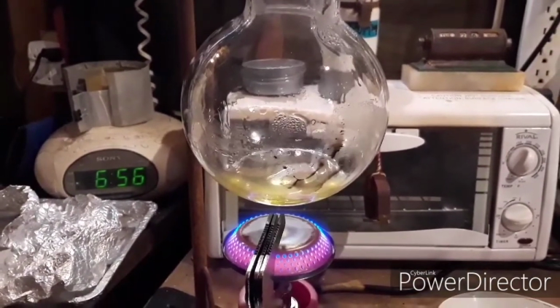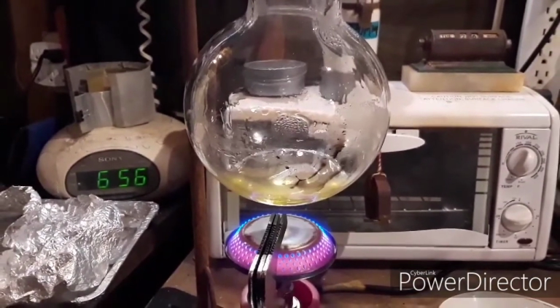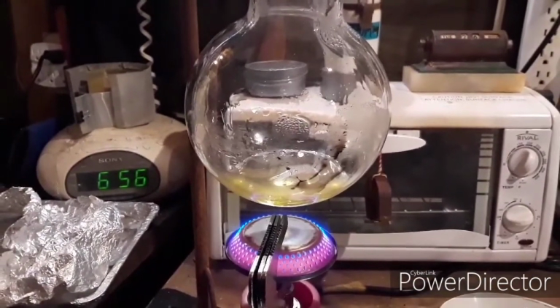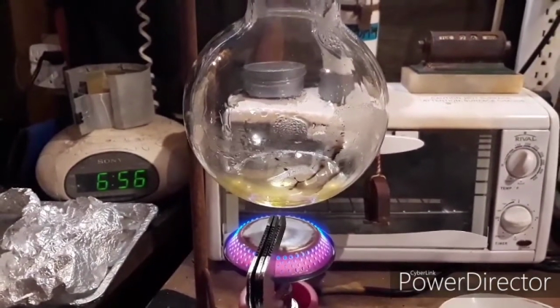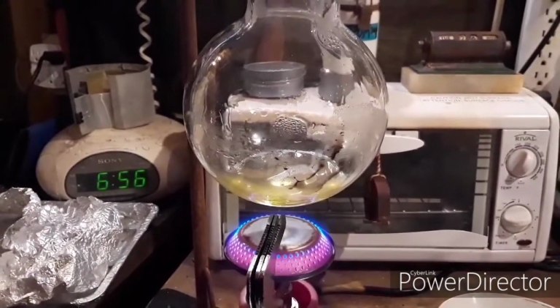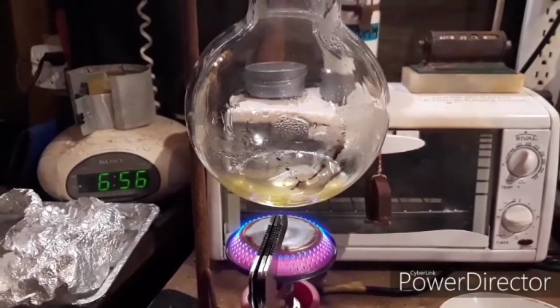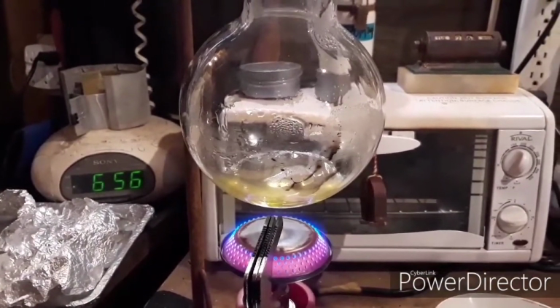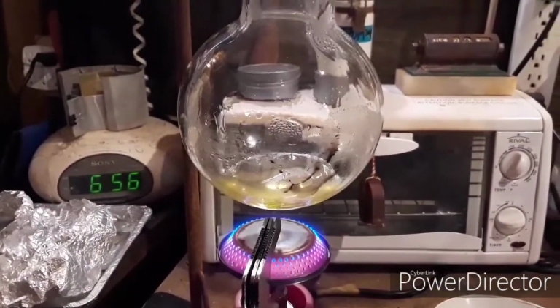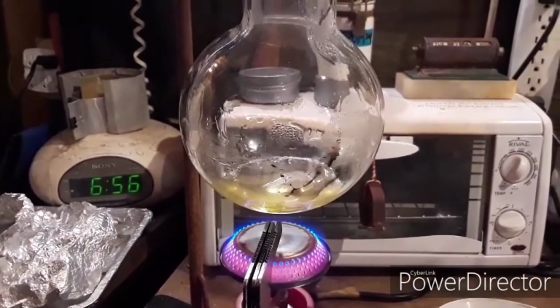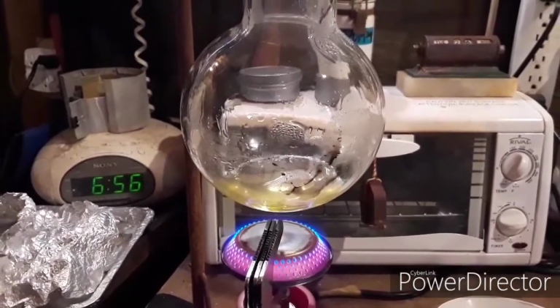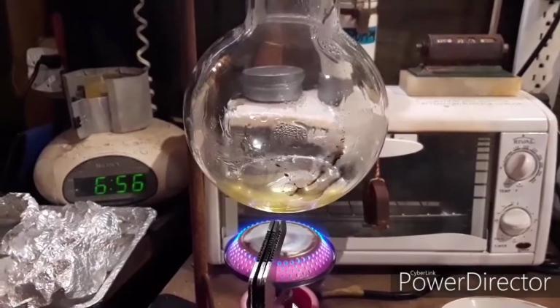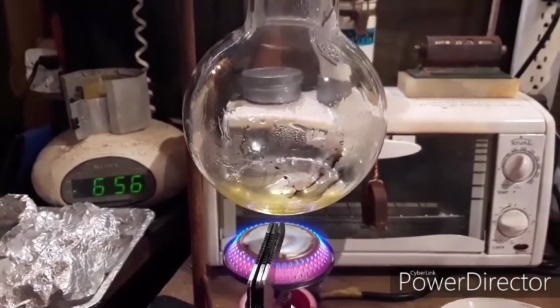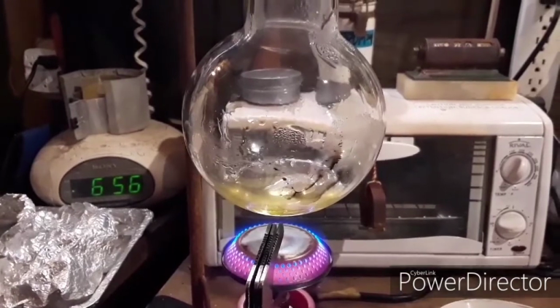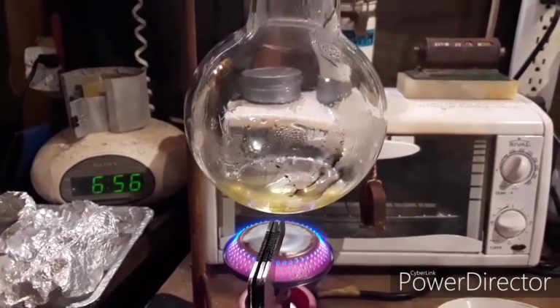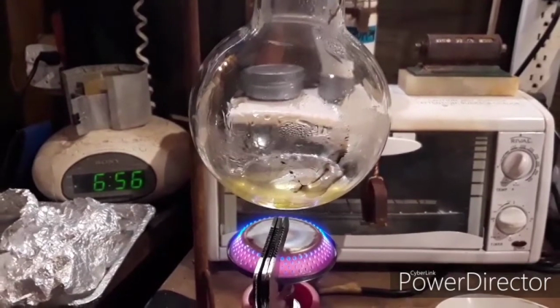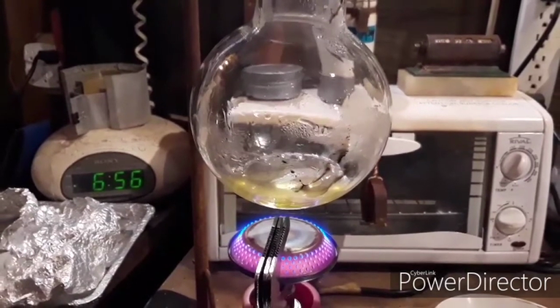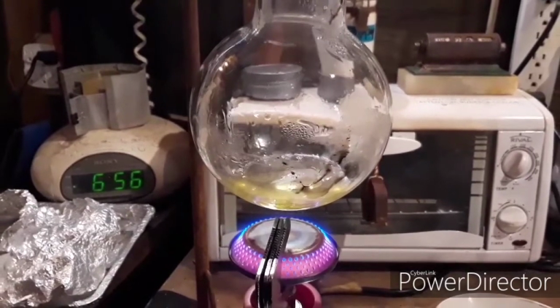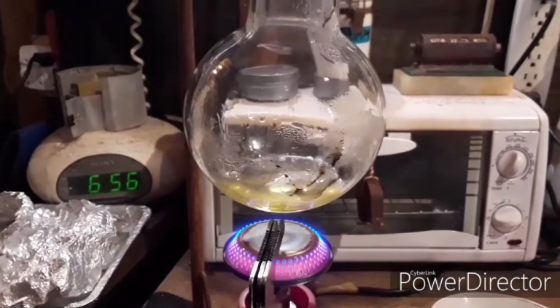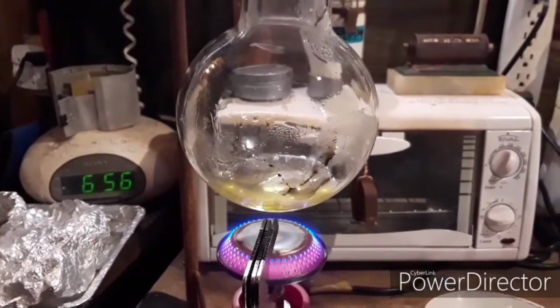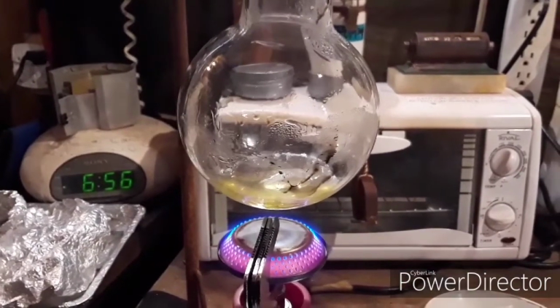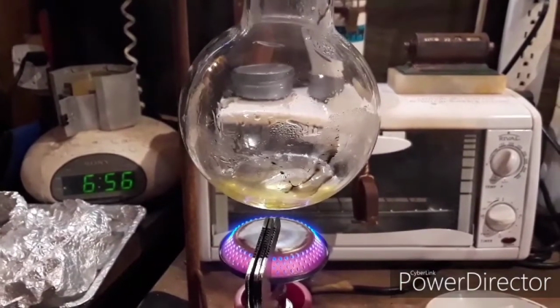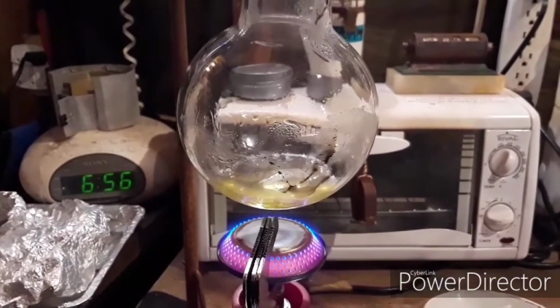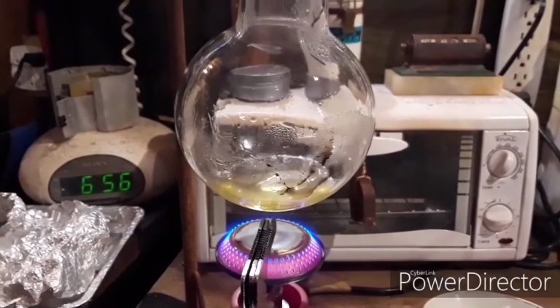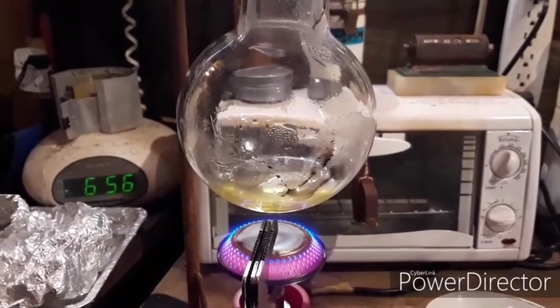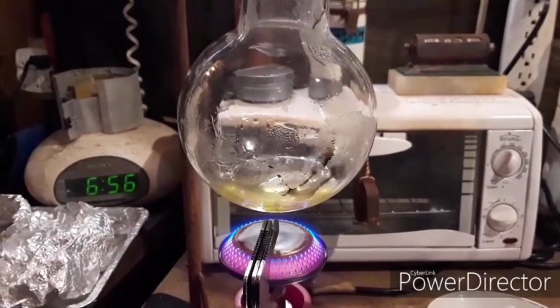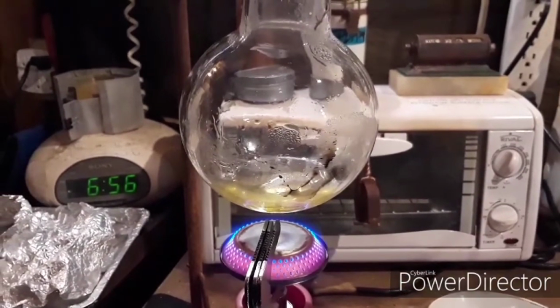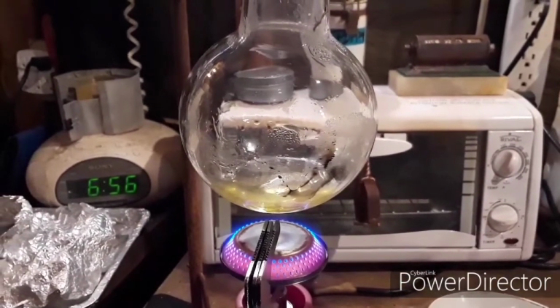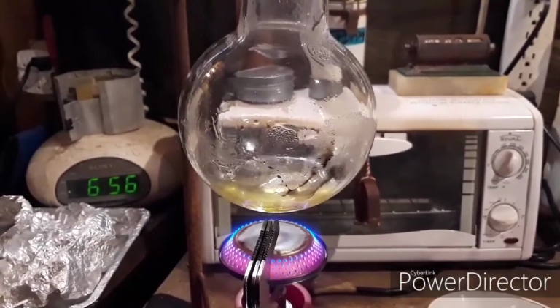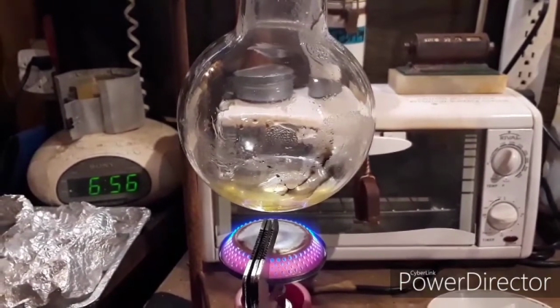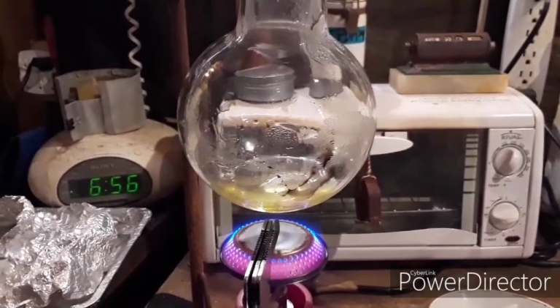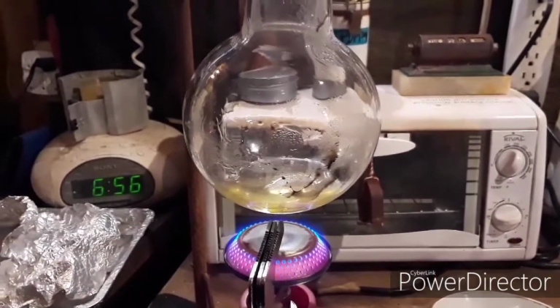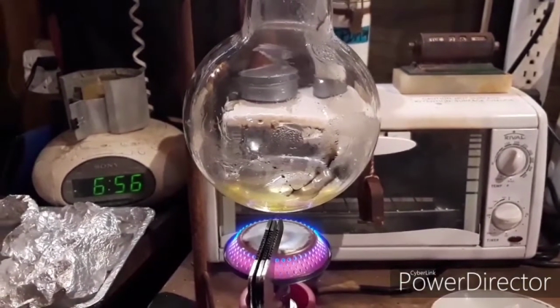So: don't use a stir bar, and use some heat source that'll get you up to 450°C. Yeah, that's the key takeaway from this session.